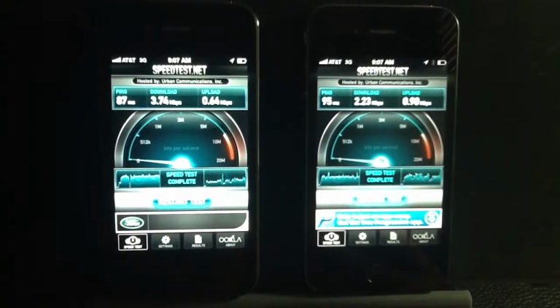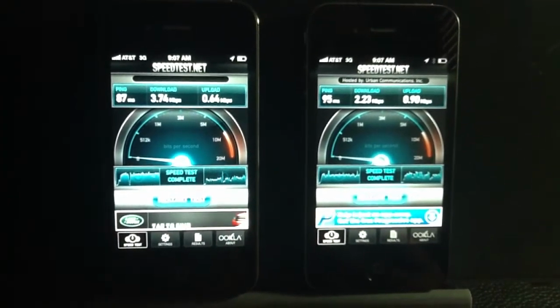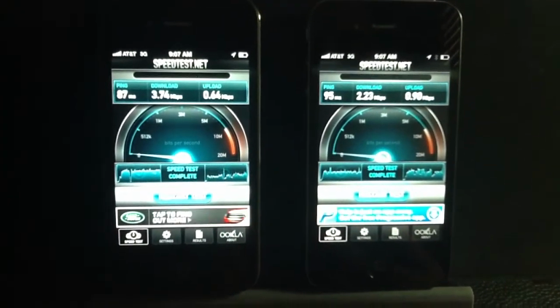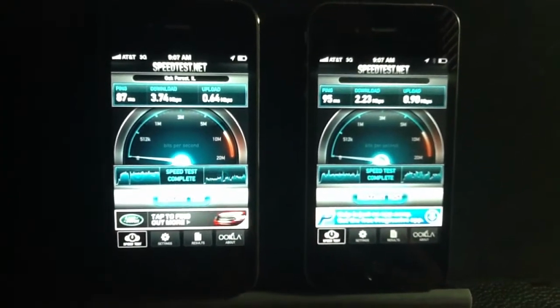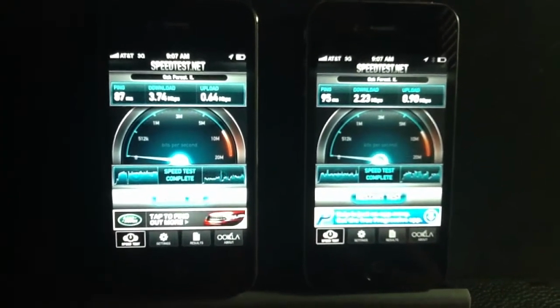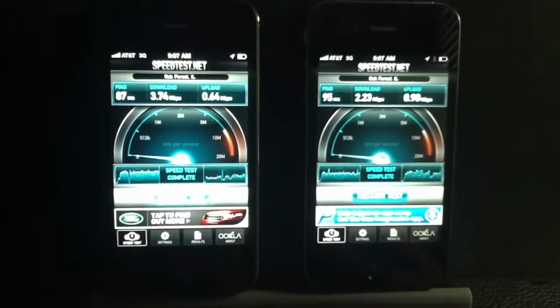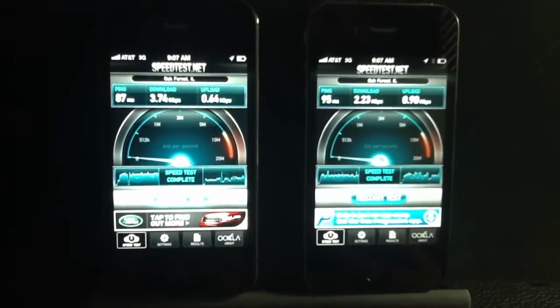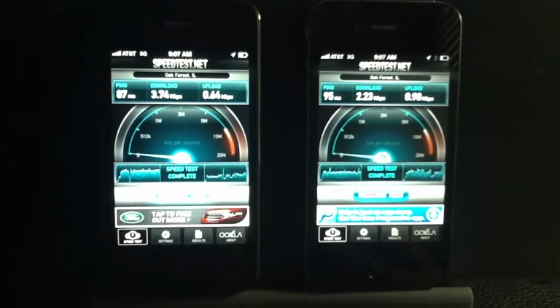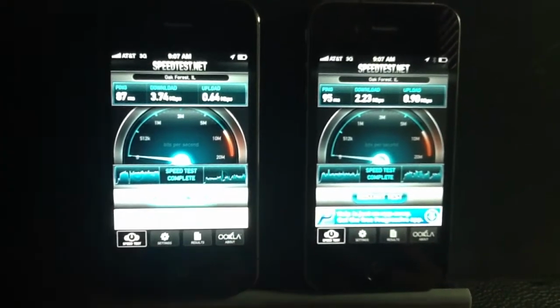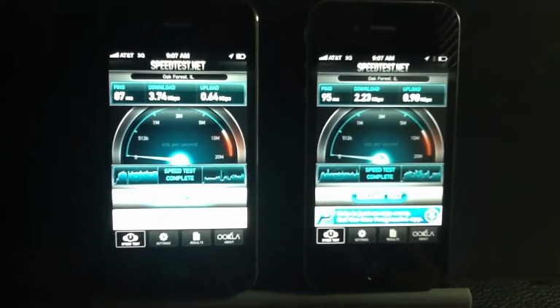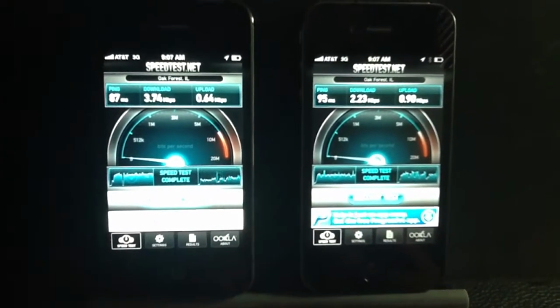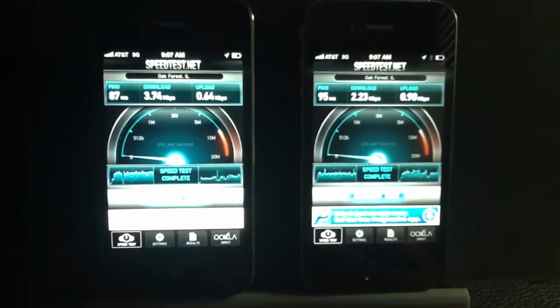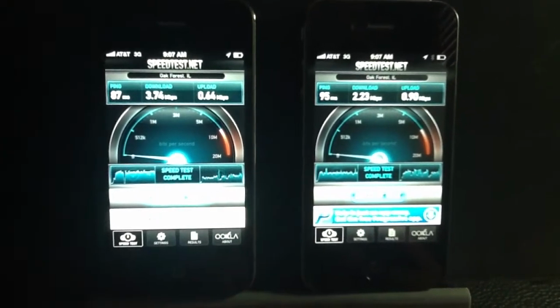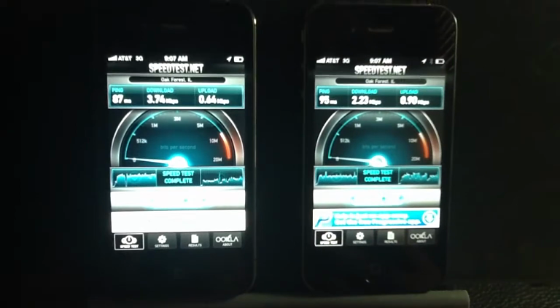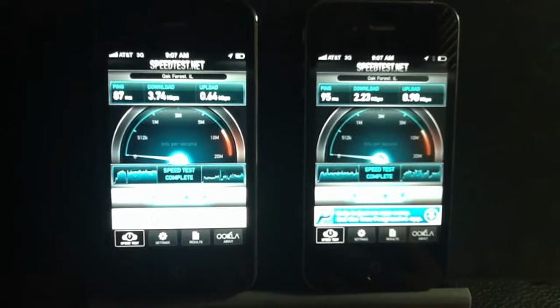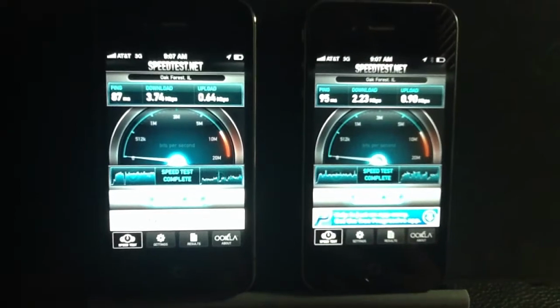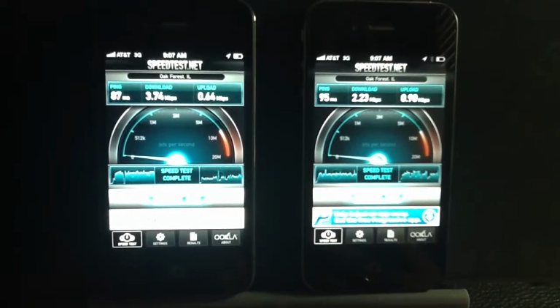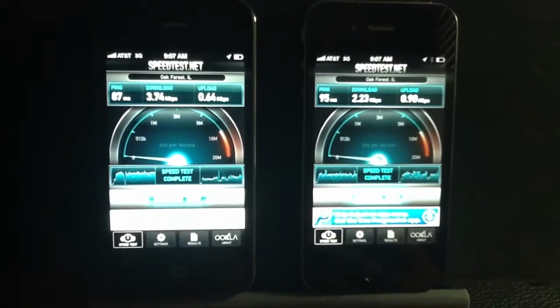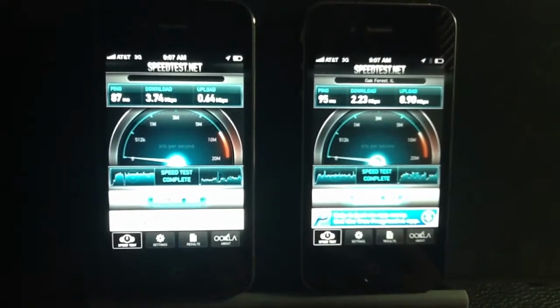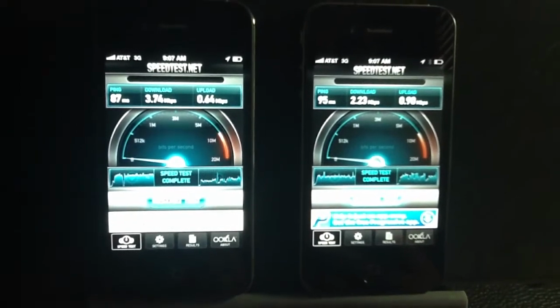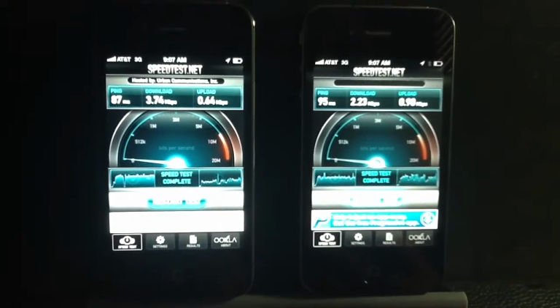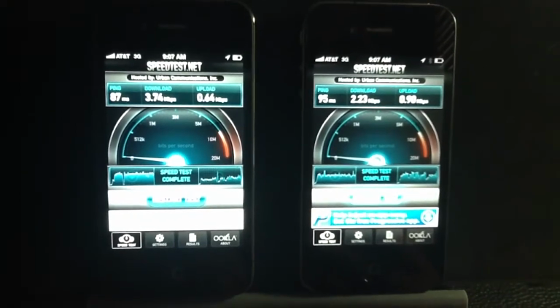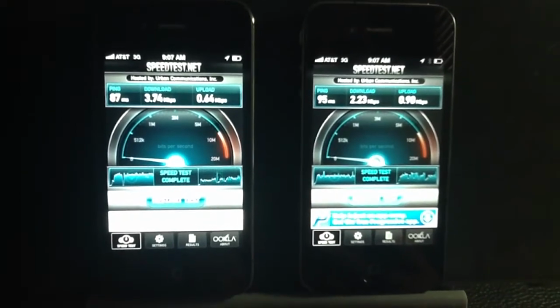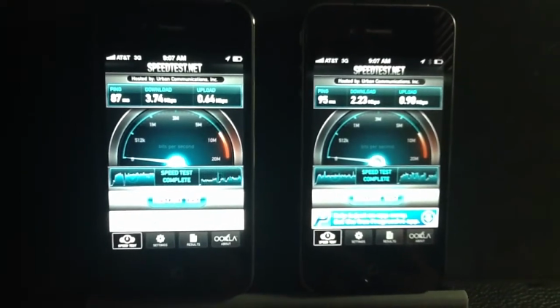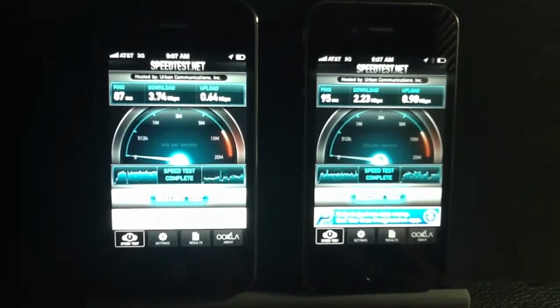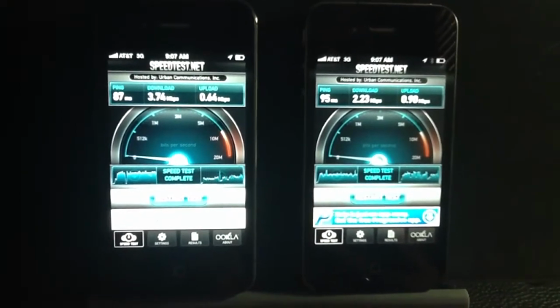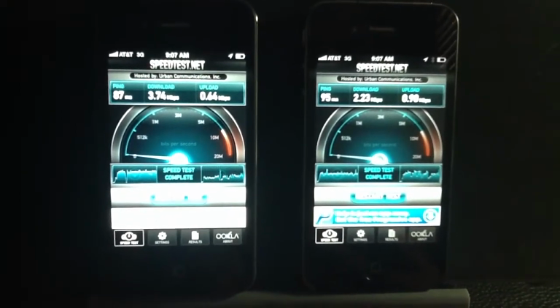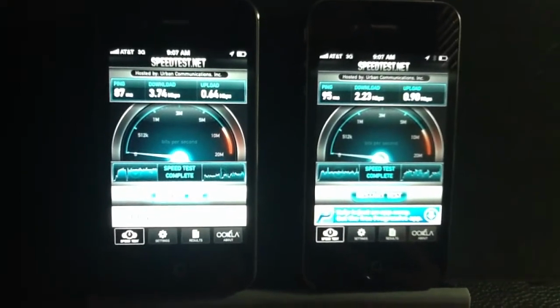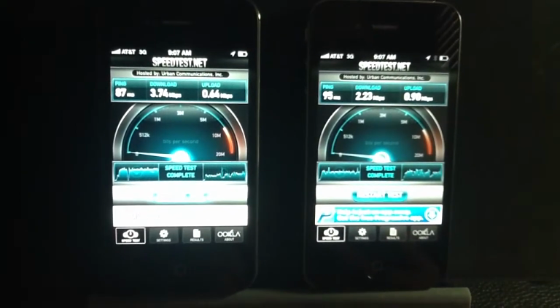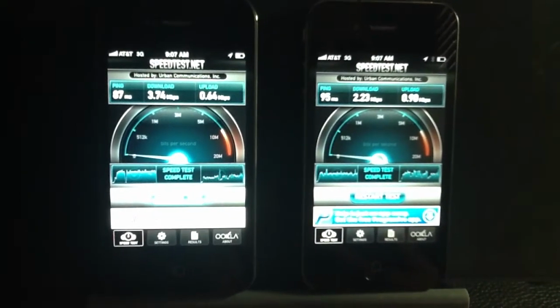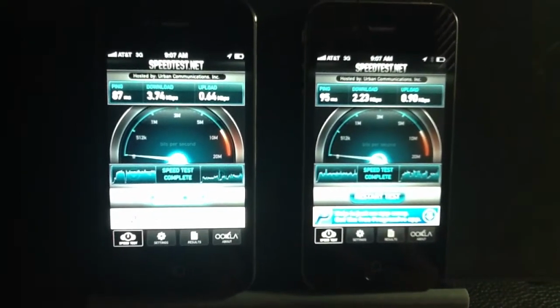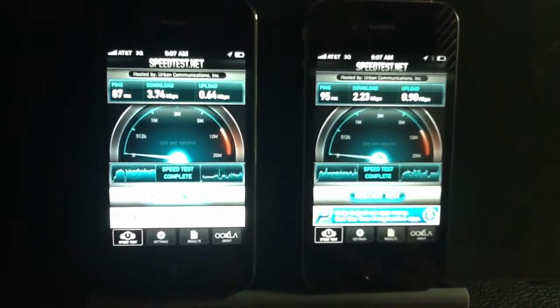So if speed is what you're interested in, and that's enough to sway you to the 4S, go ahead and check it out.